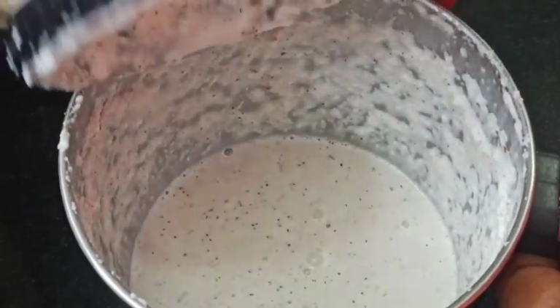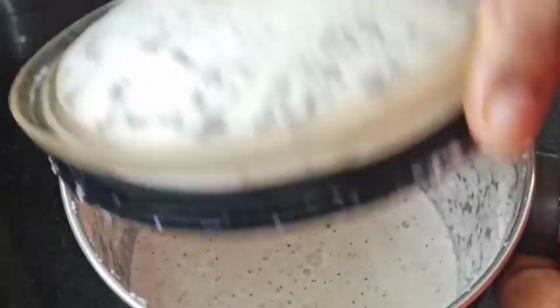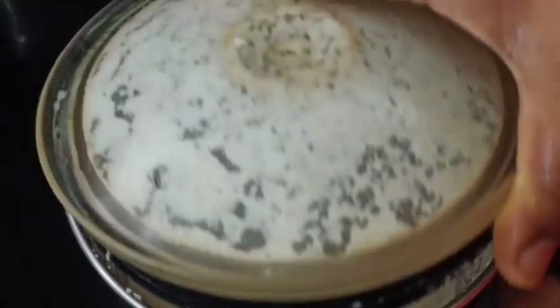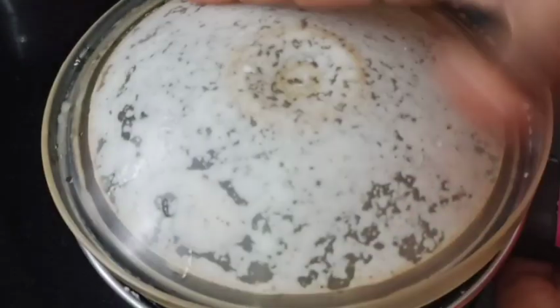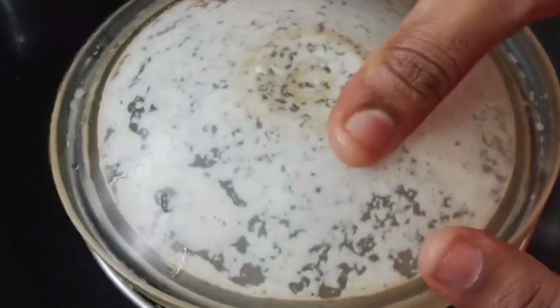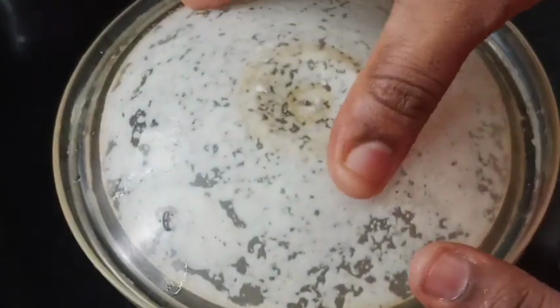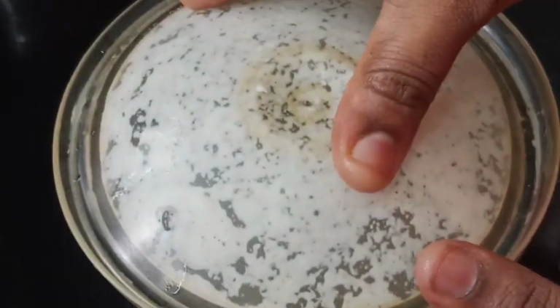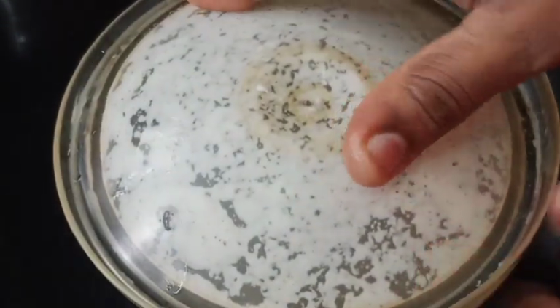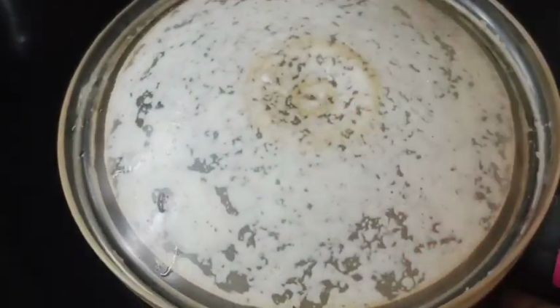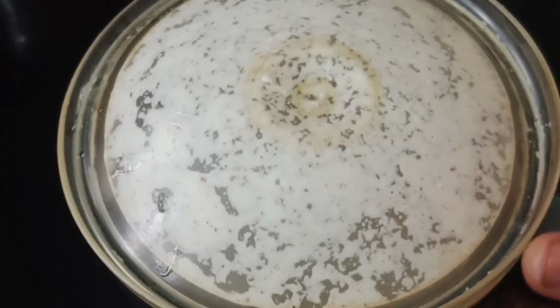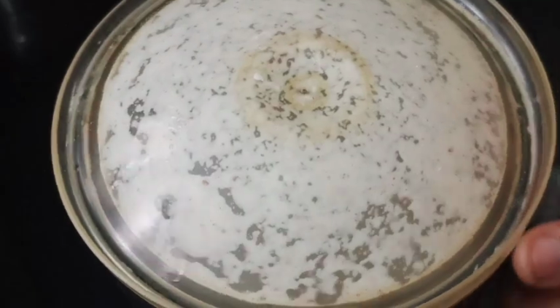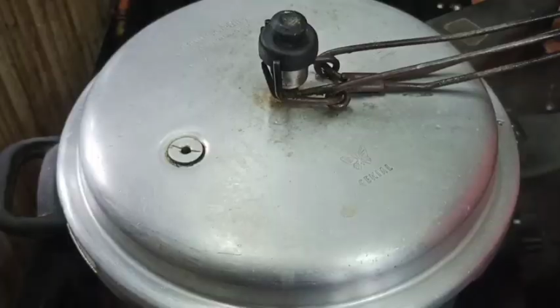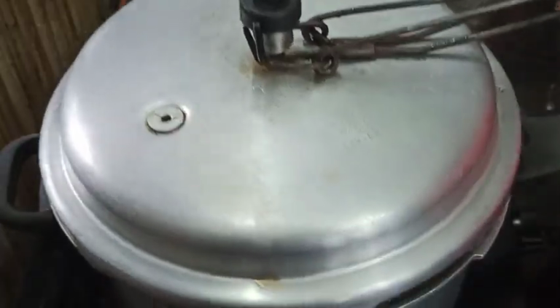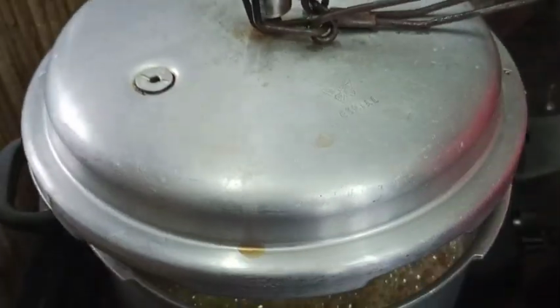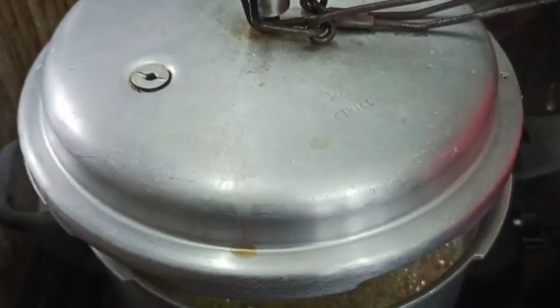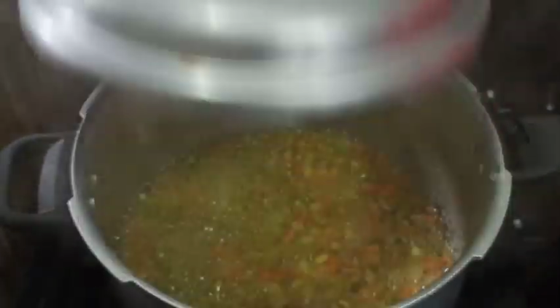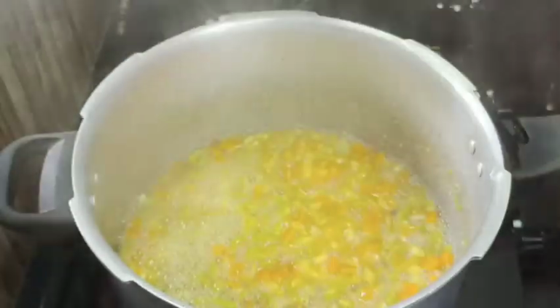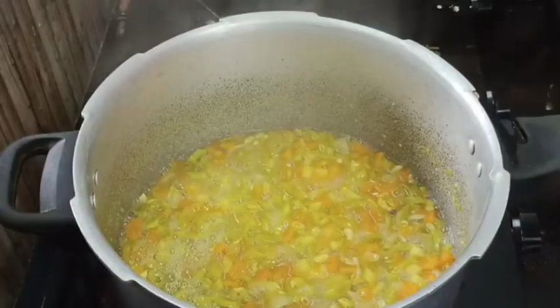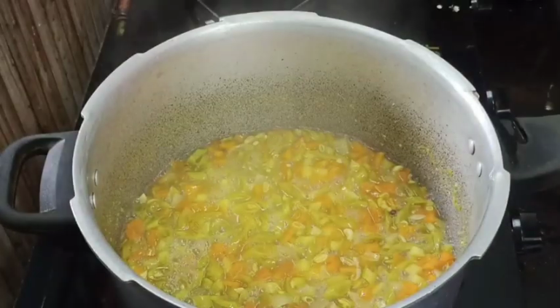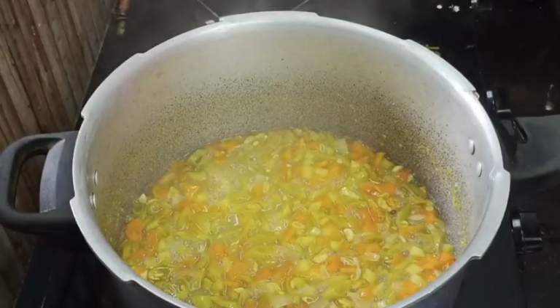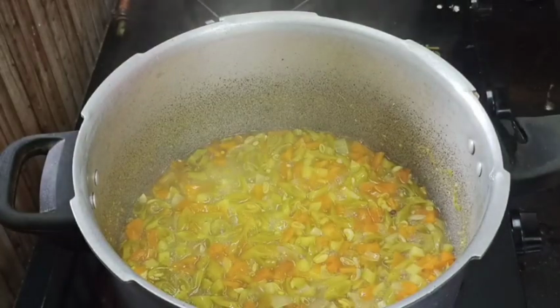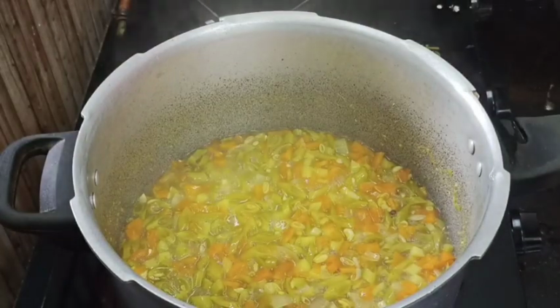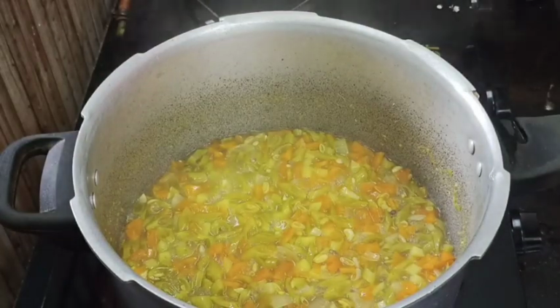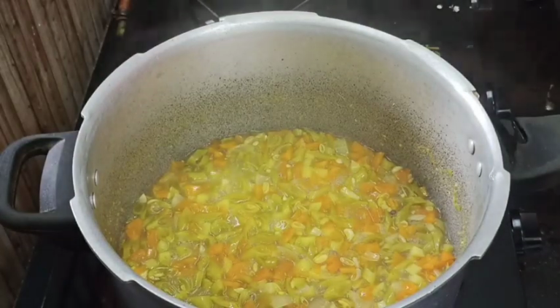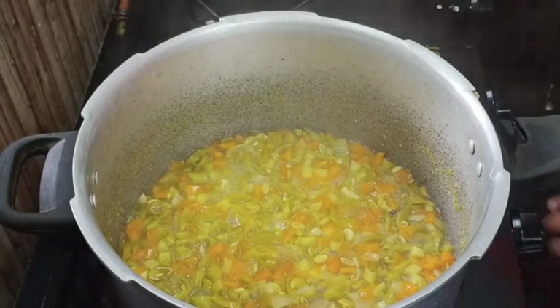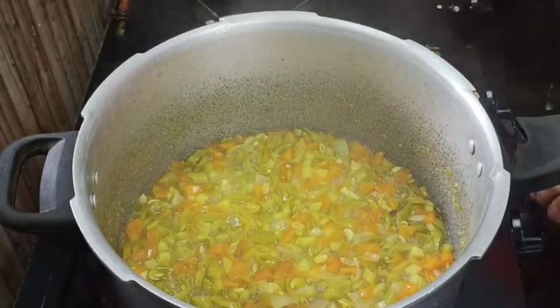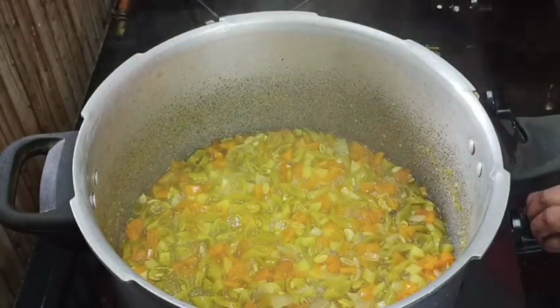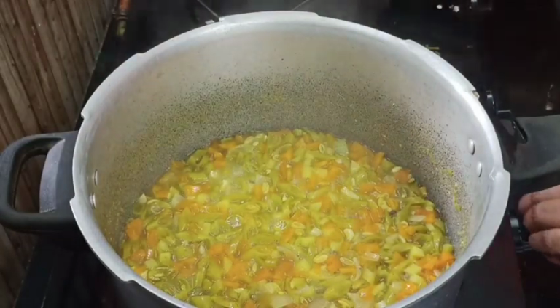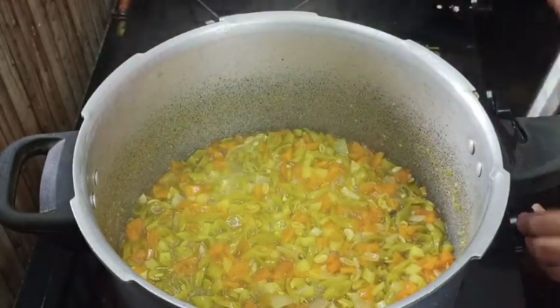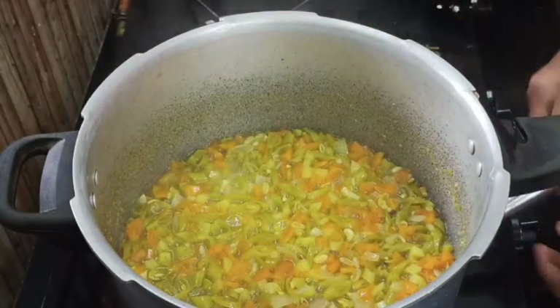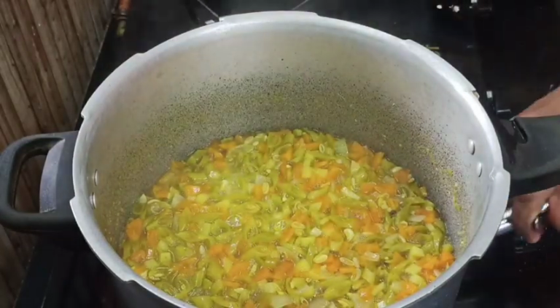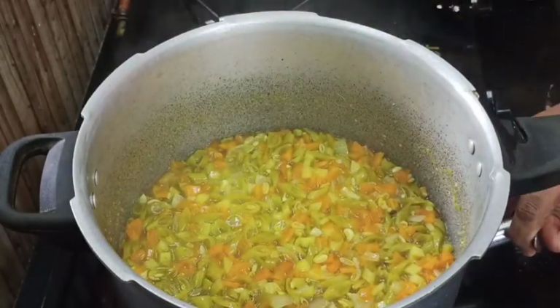Now we cook all vegetables, before we cook the vegetables. Receive the vegetables in place.